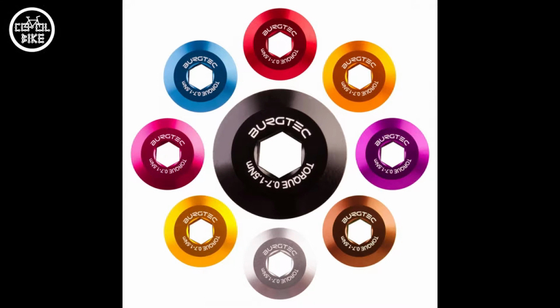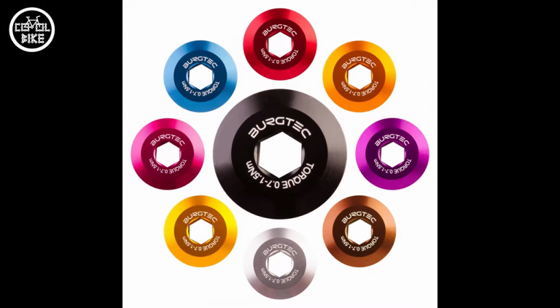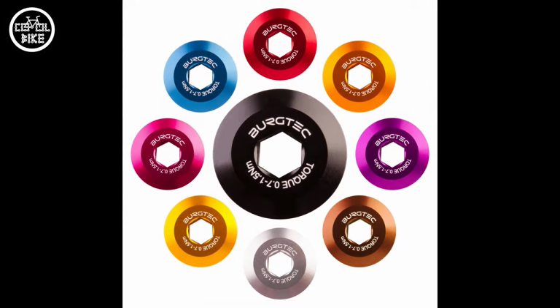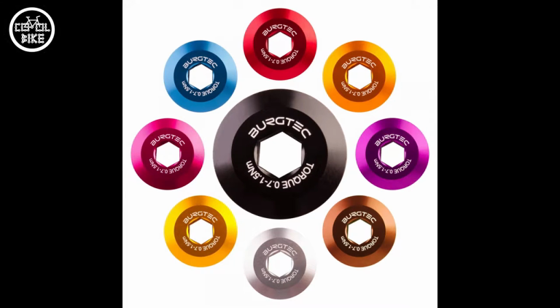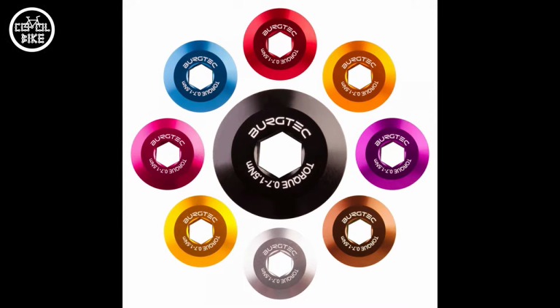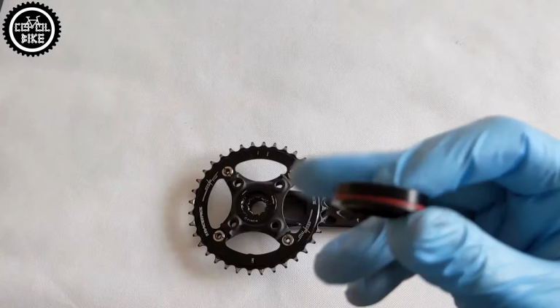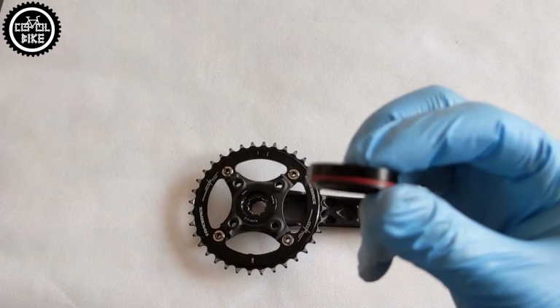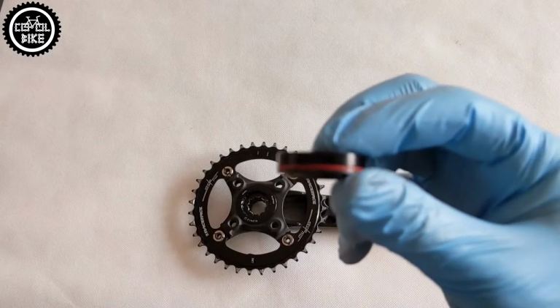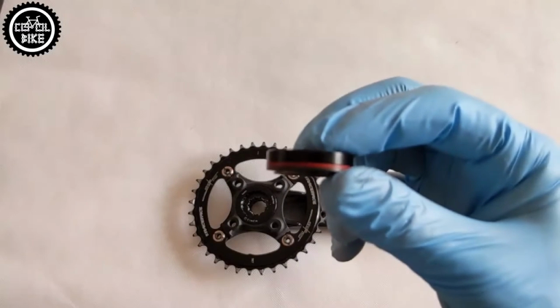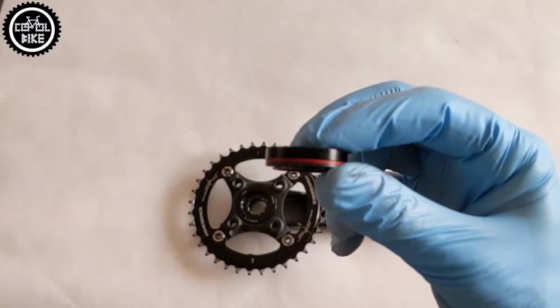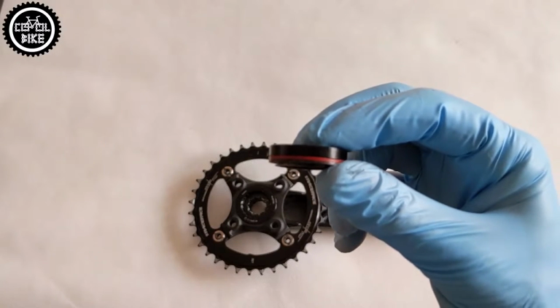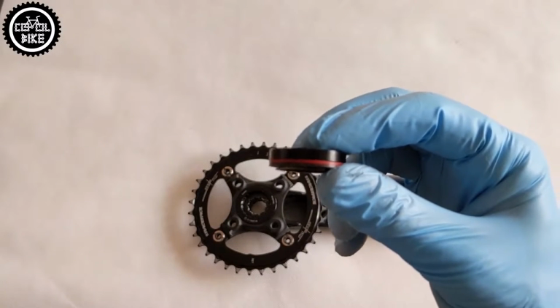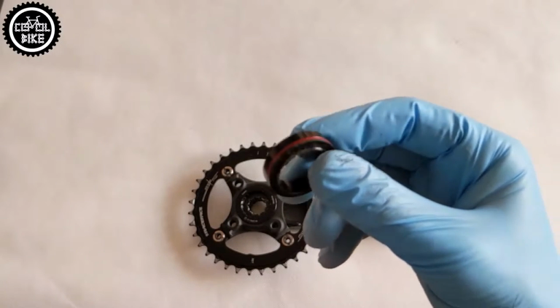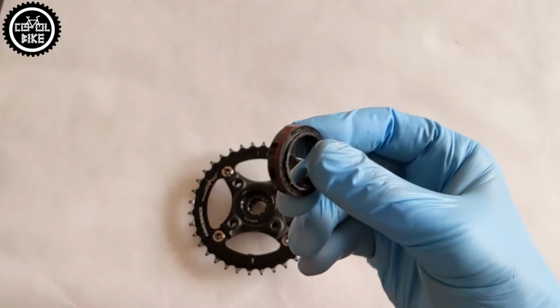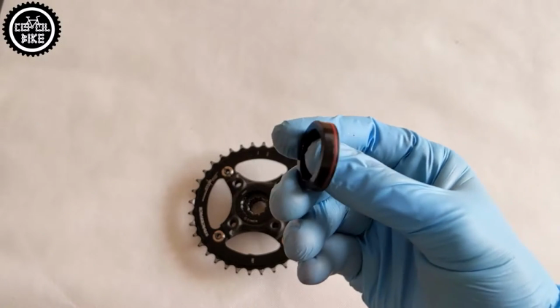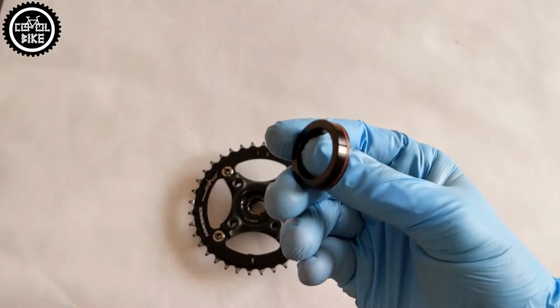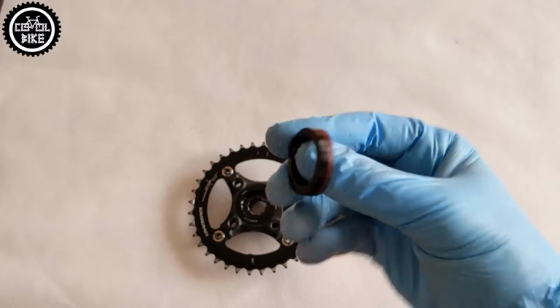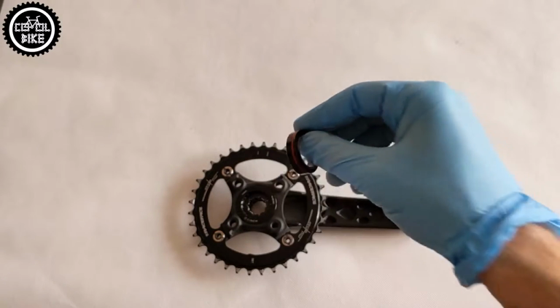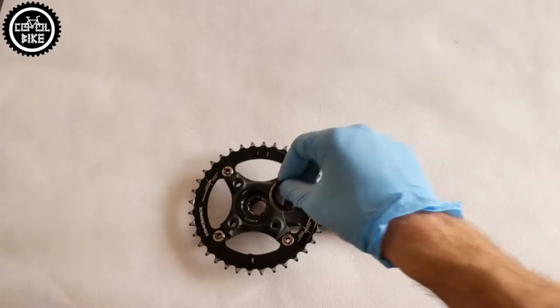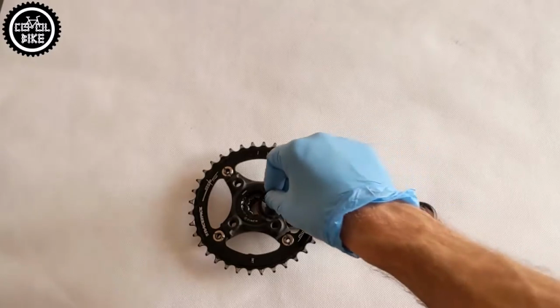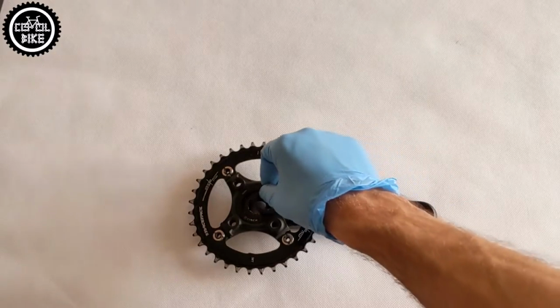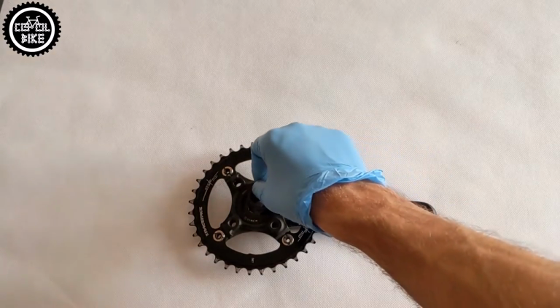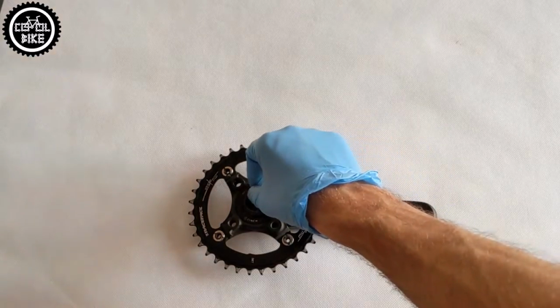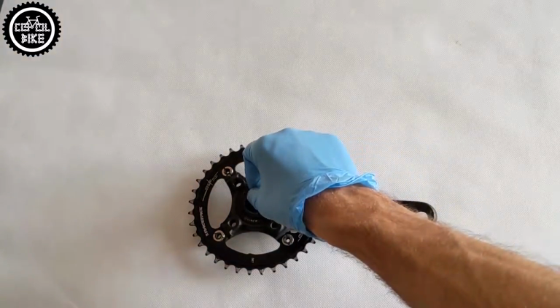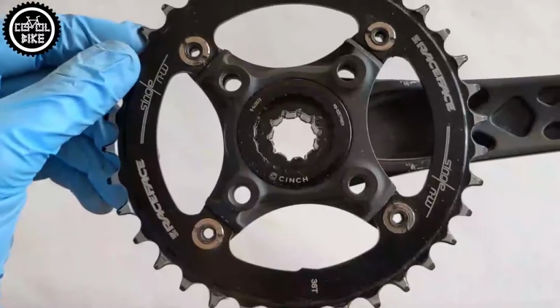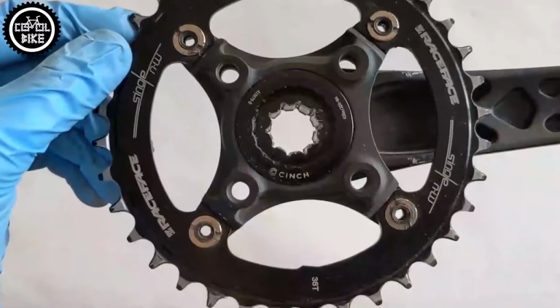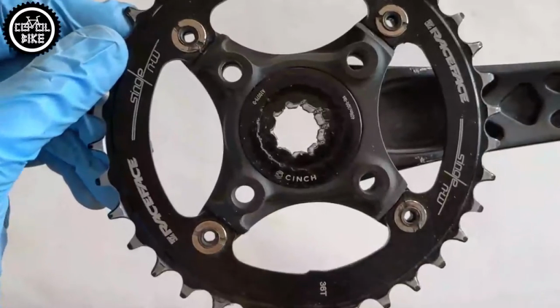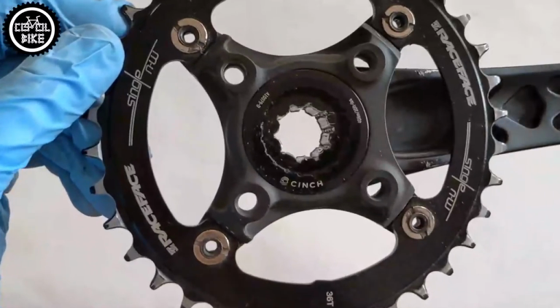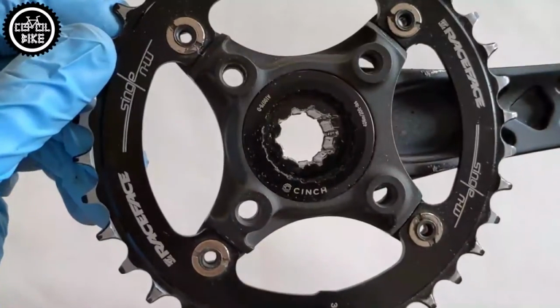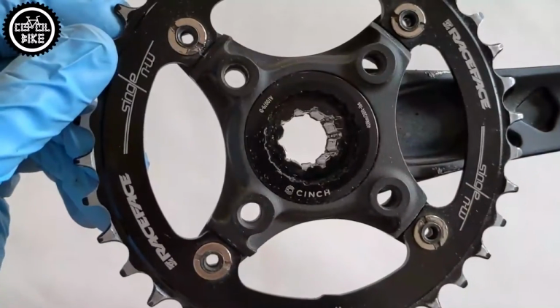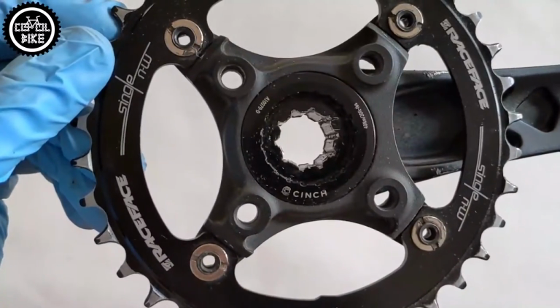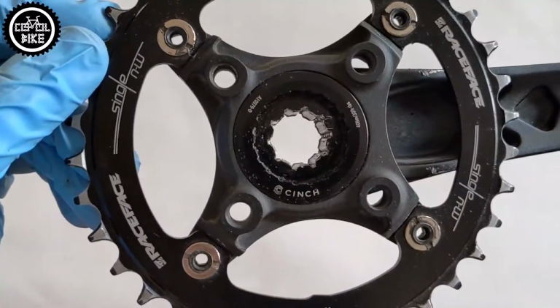Another thing to remember on Race Face cranks is the spacer on the right arm. Without it, the cranks will not work.